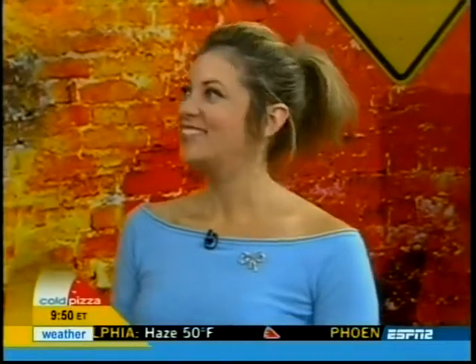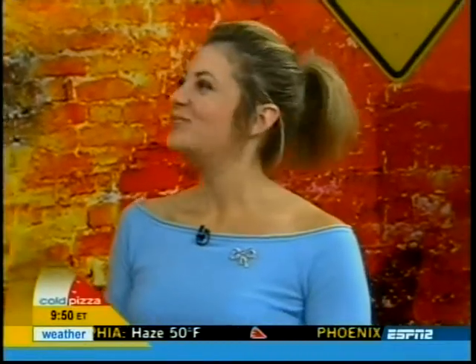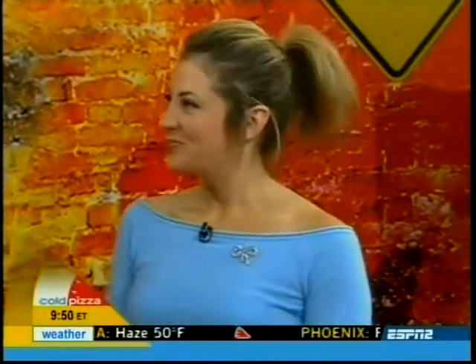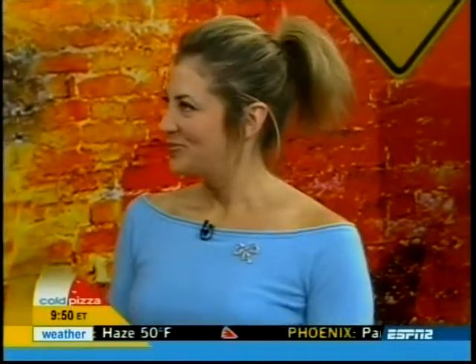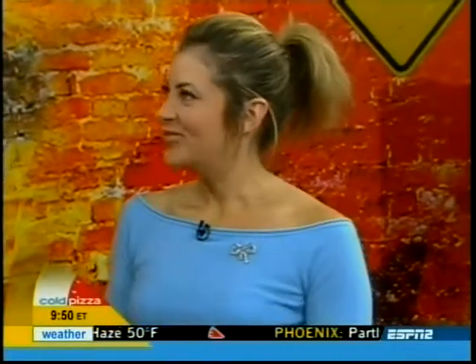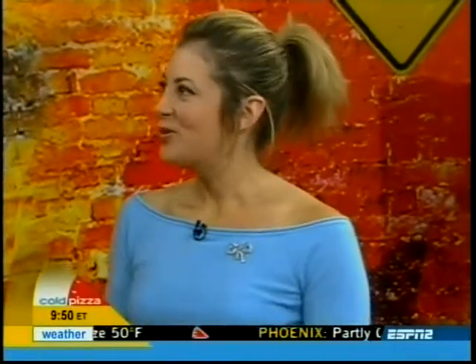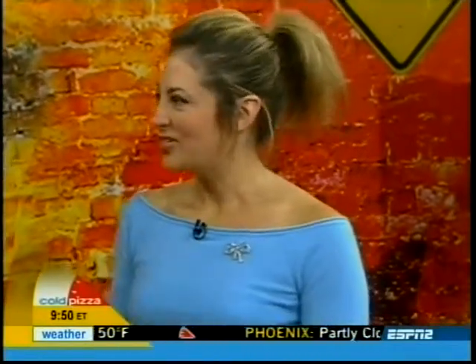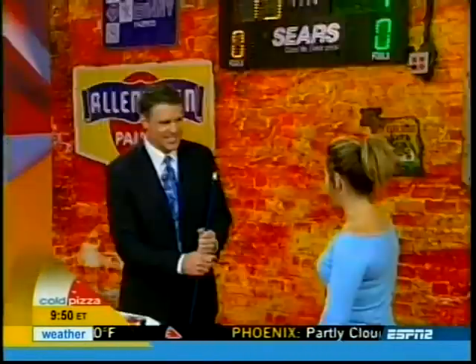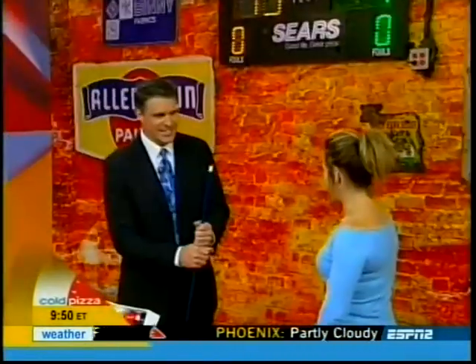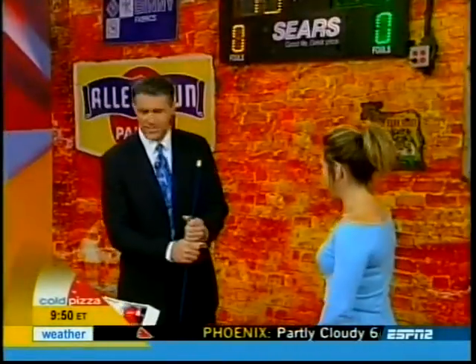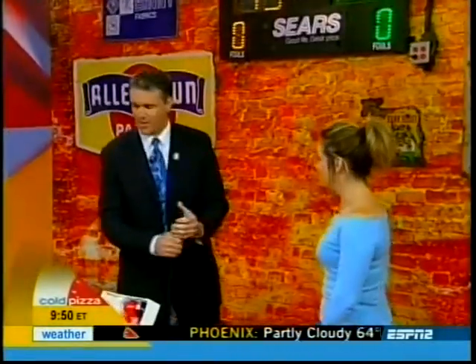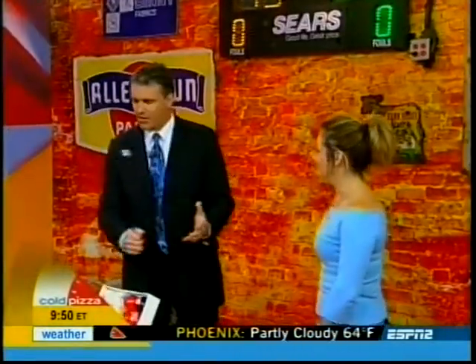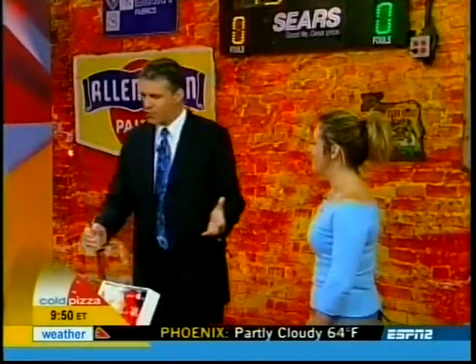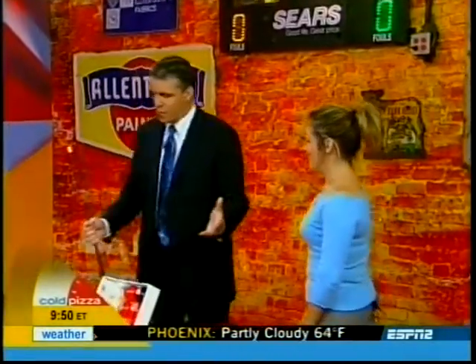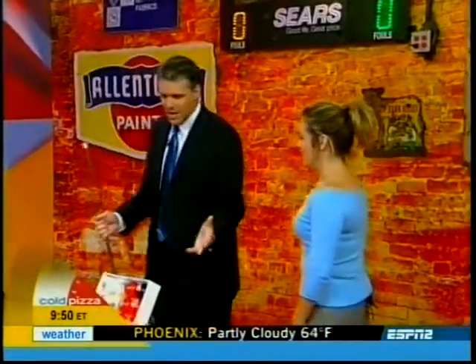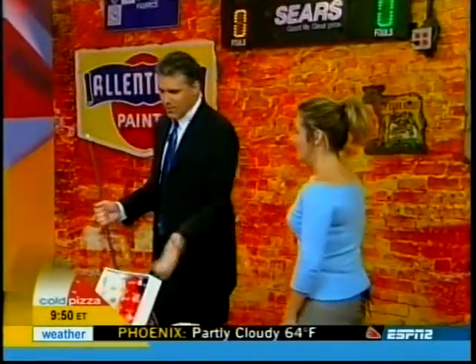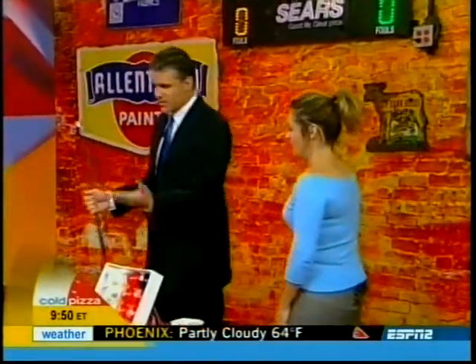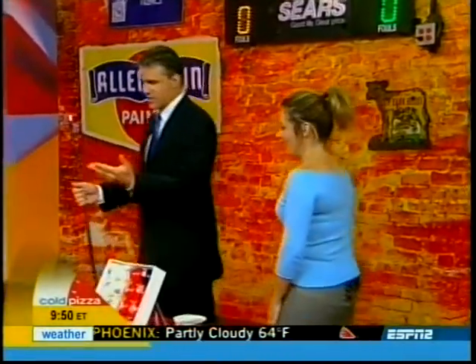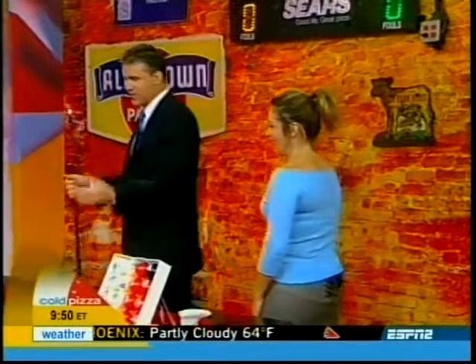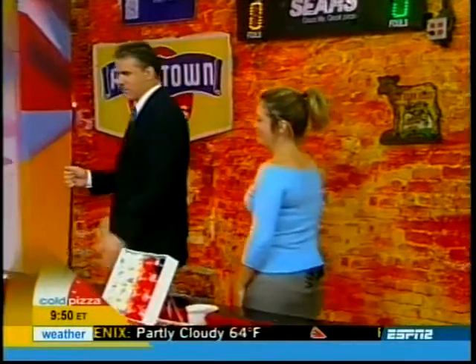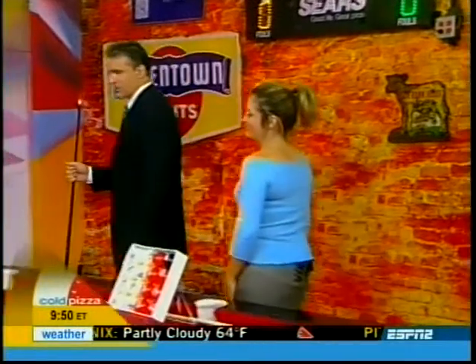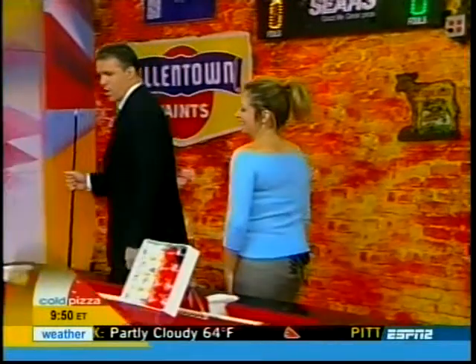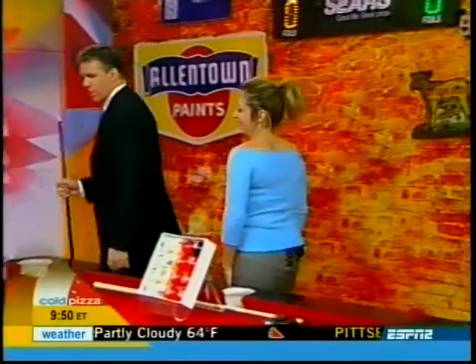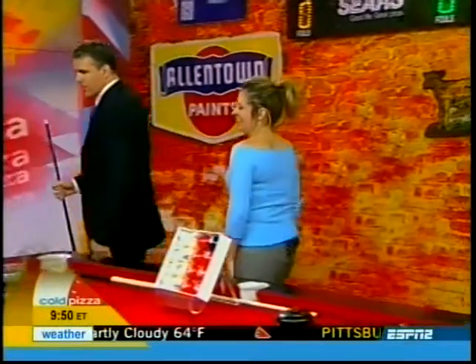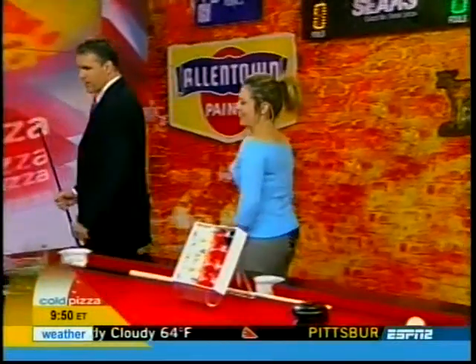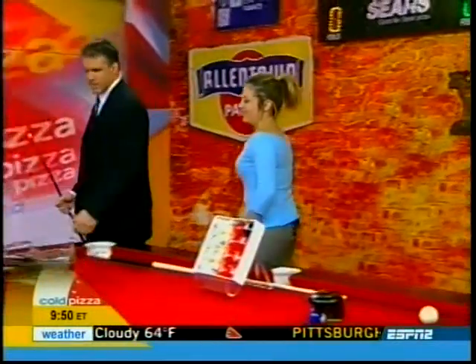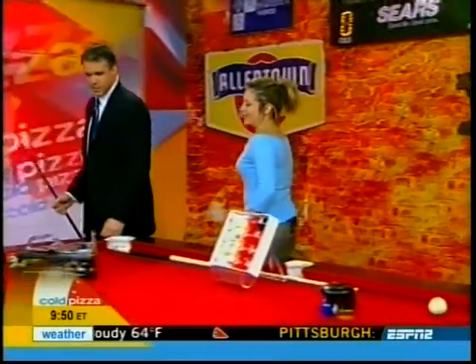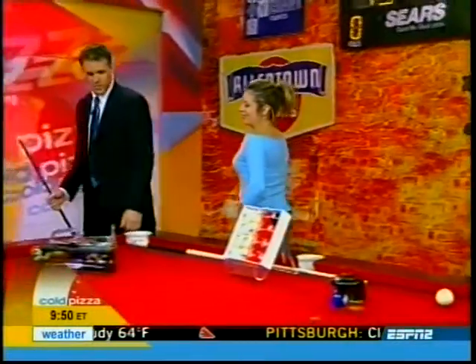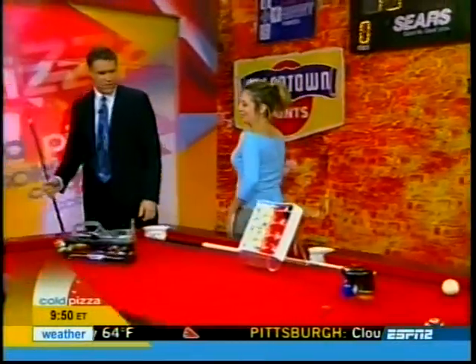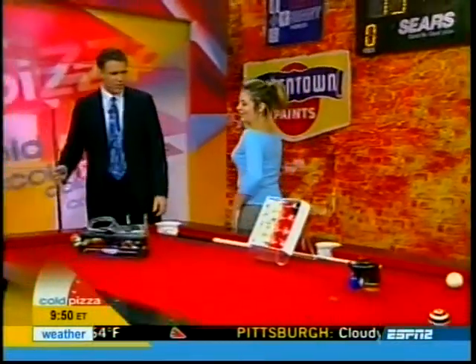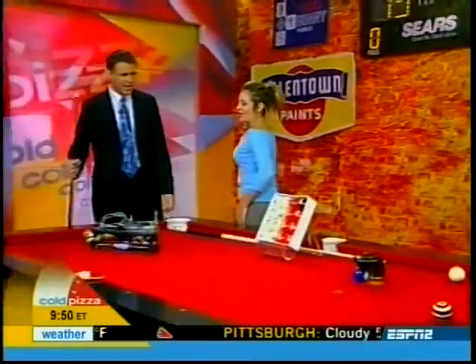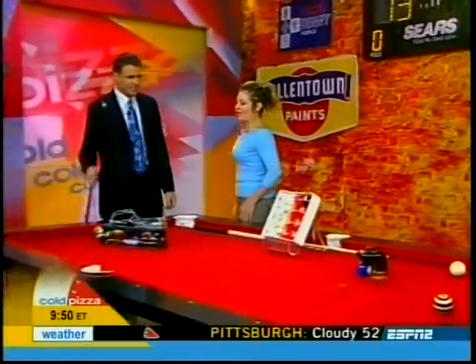Good morning, Jamie. Good morning, Jay. Love a good pool table. Let's walk right over here — what's our first item?